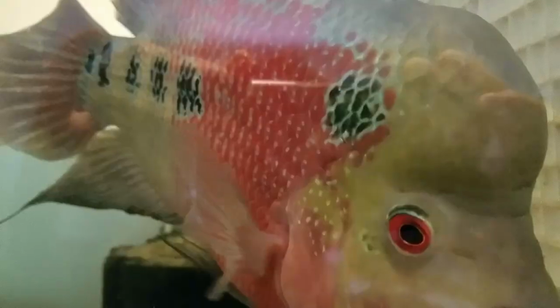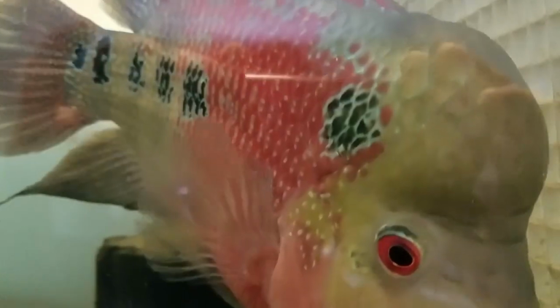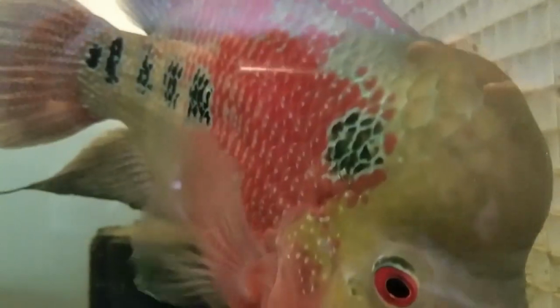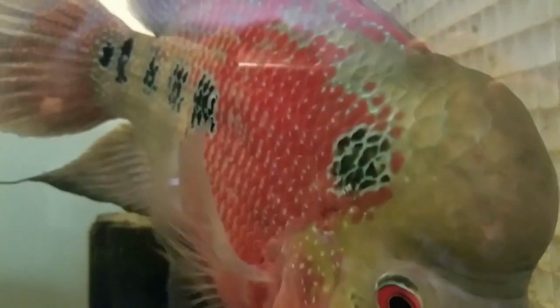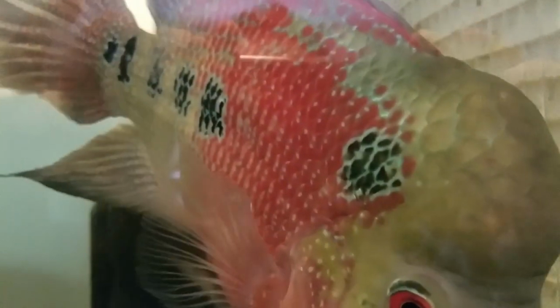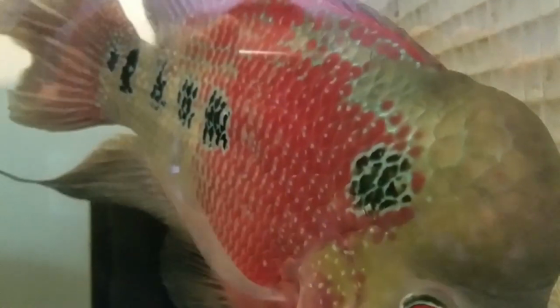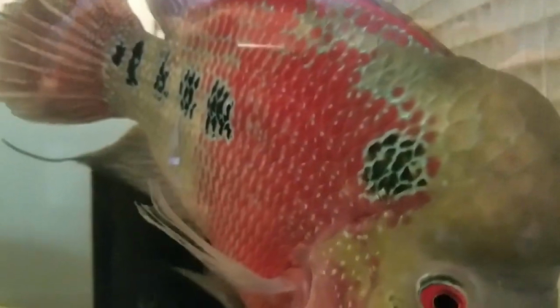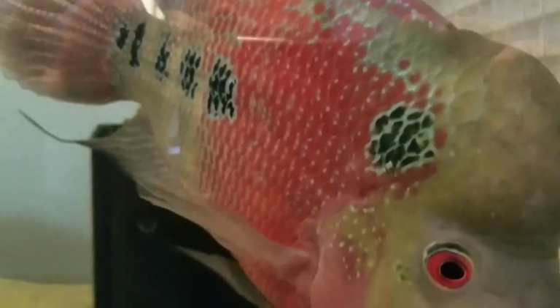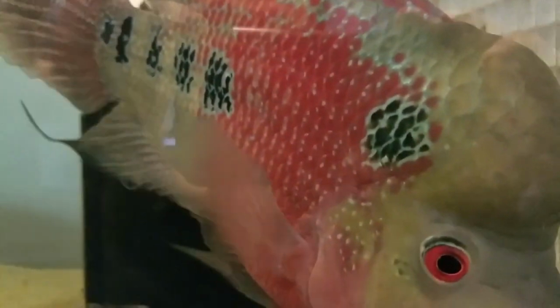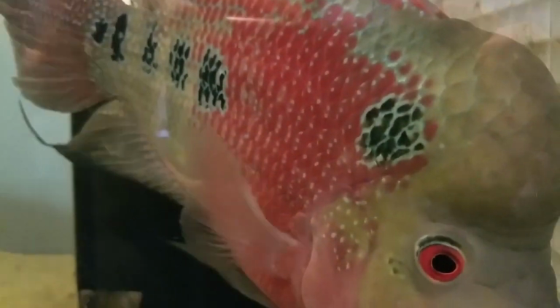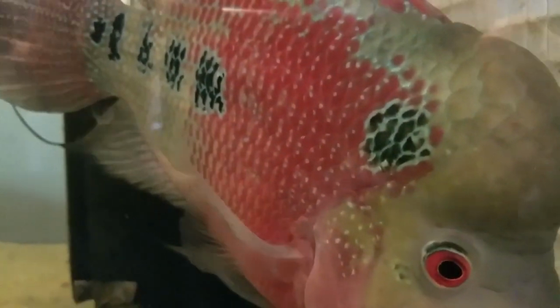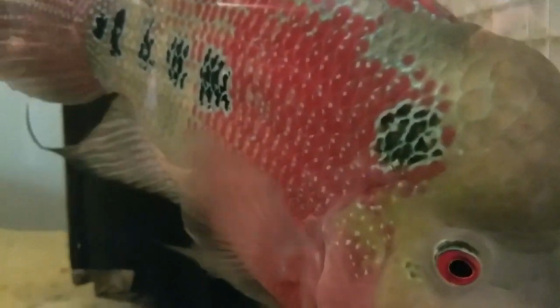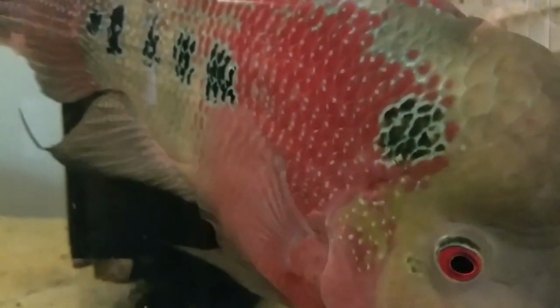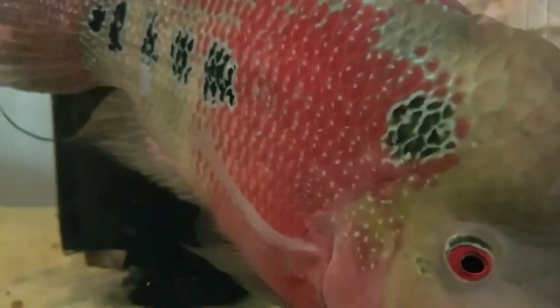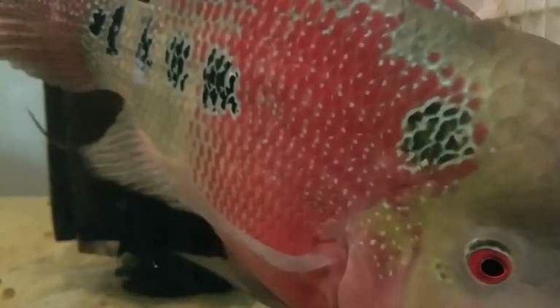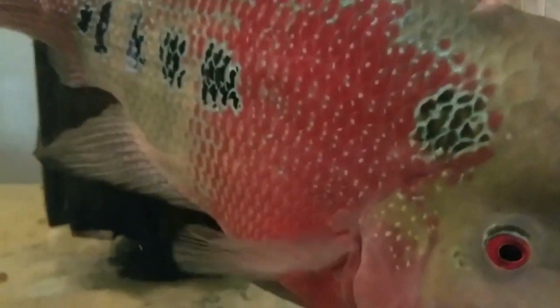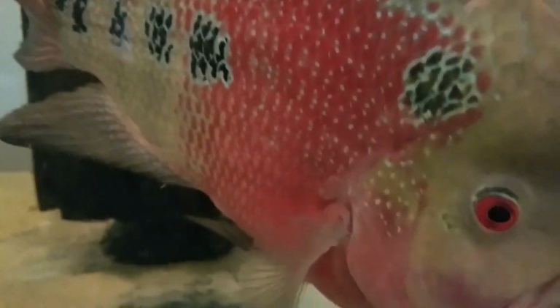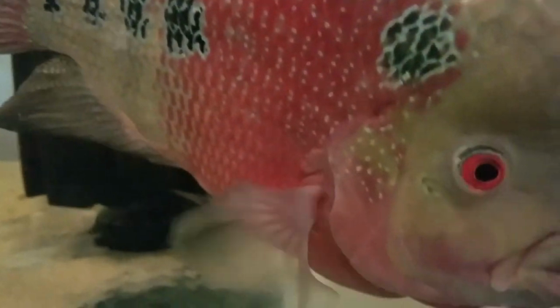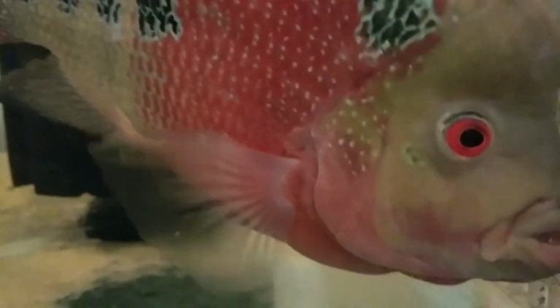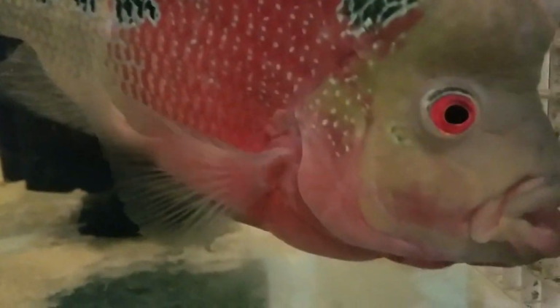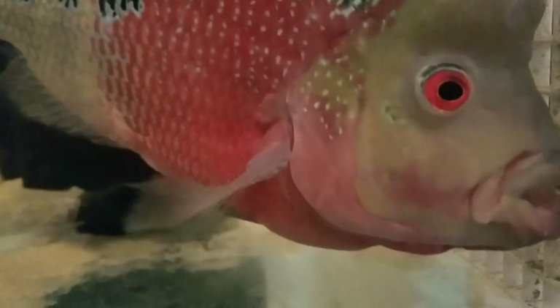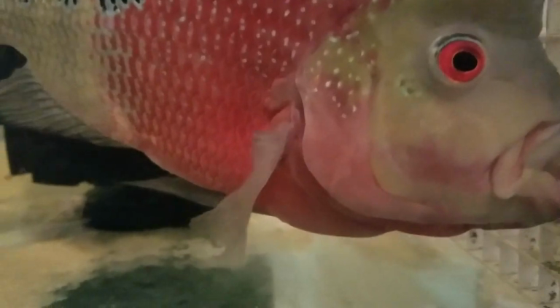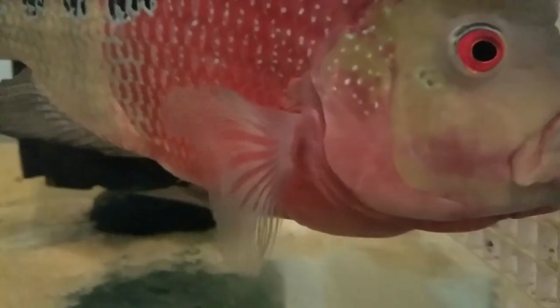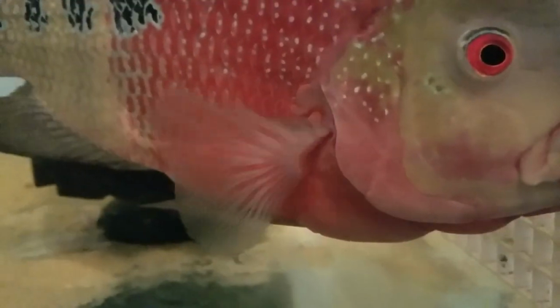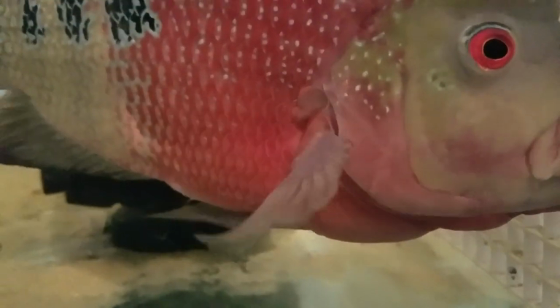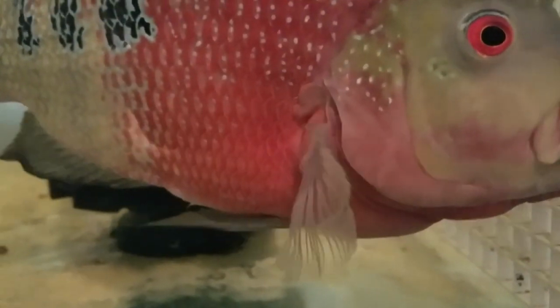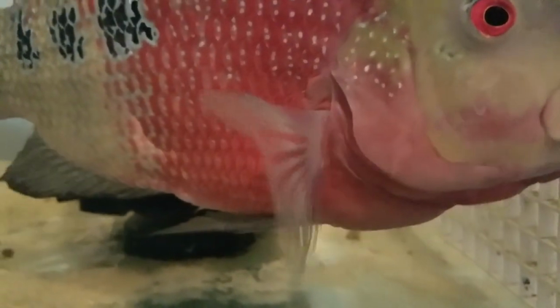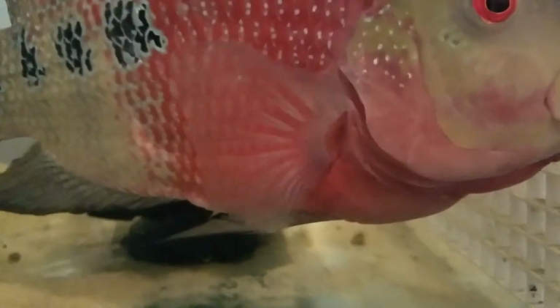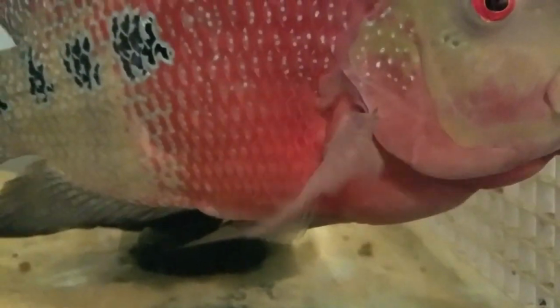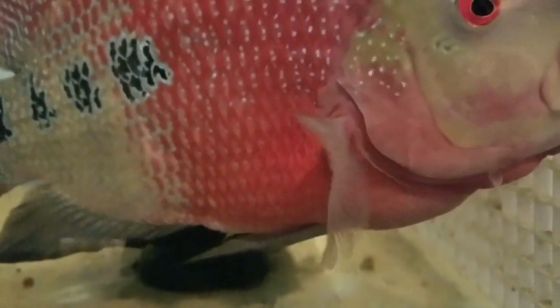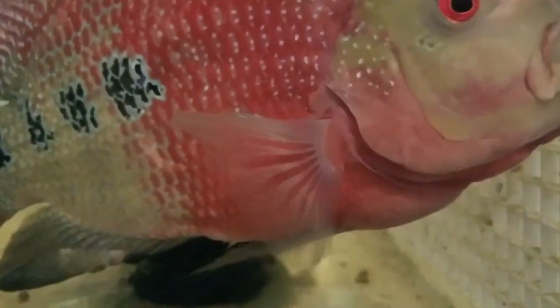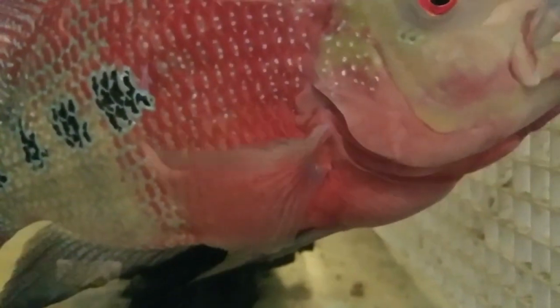Here's the two-week update, and you can see that the fish is doing well. No noticeable signs of fin rot.